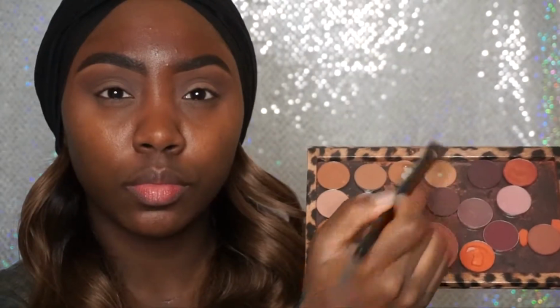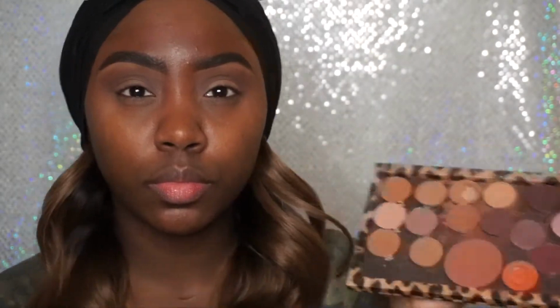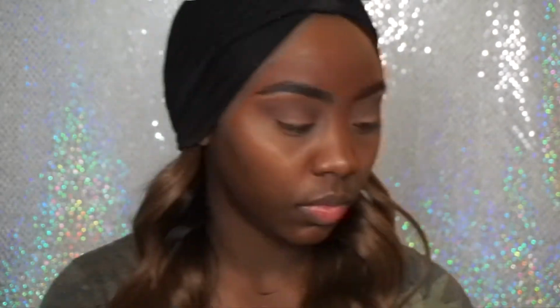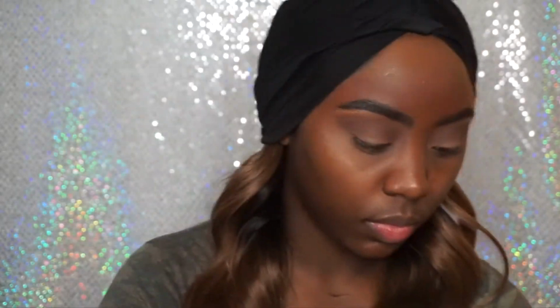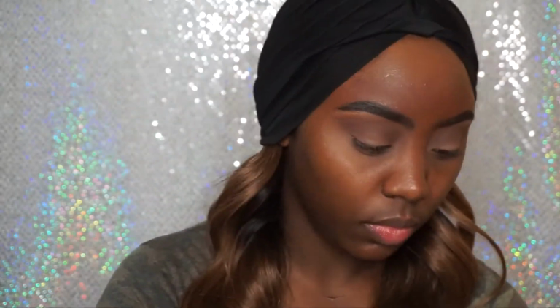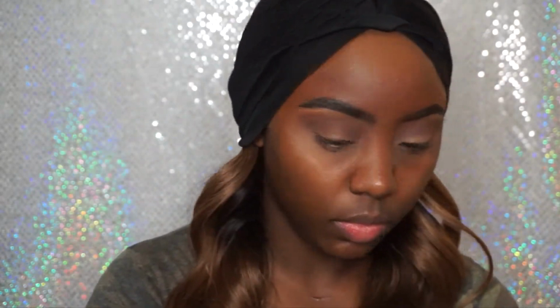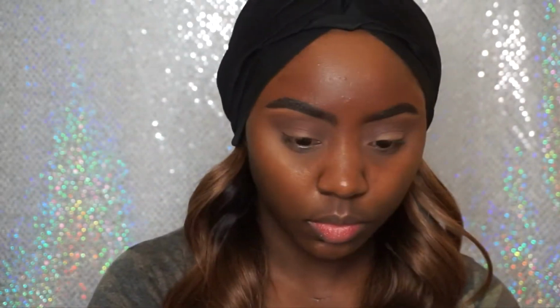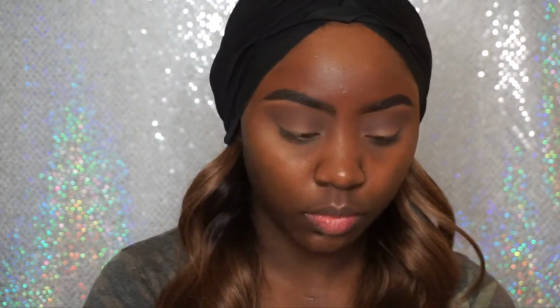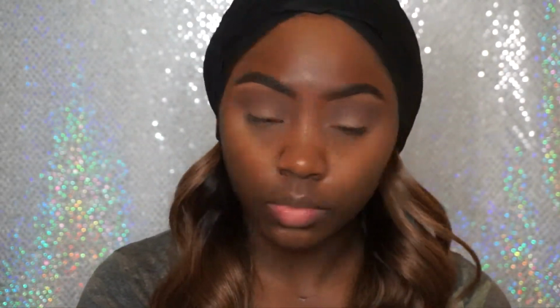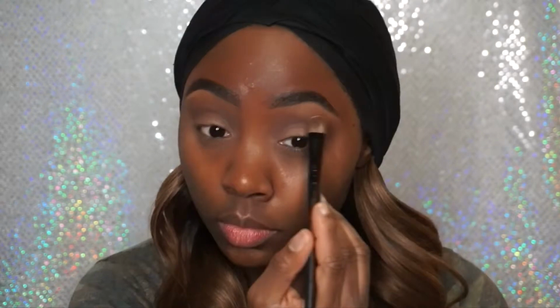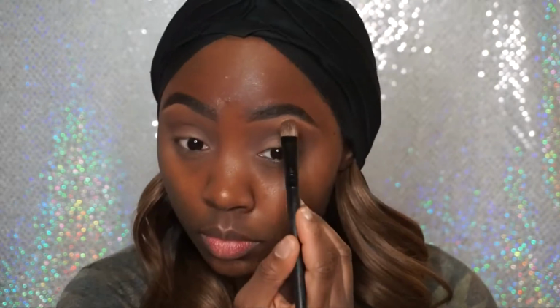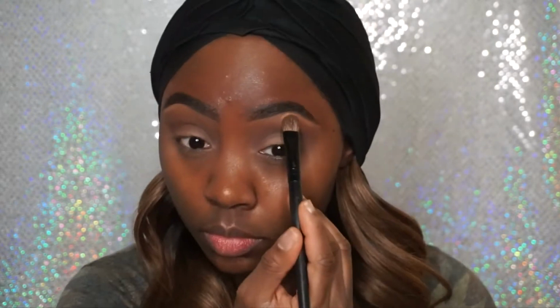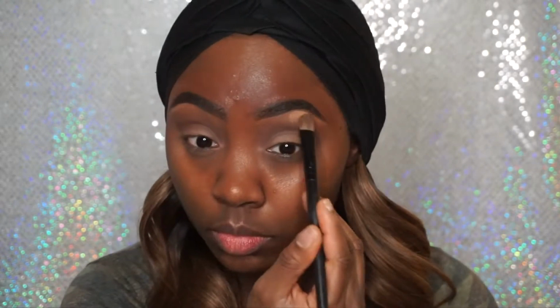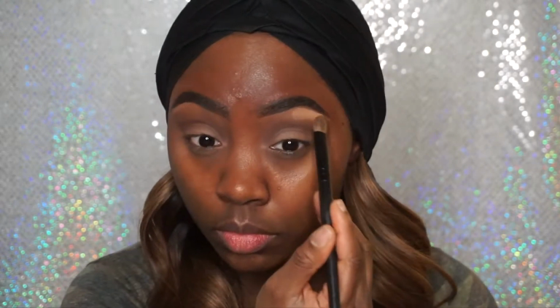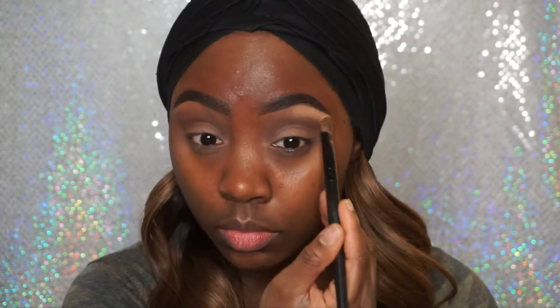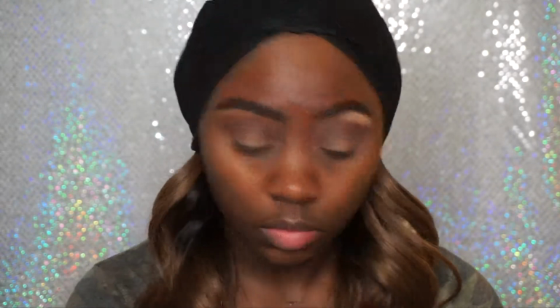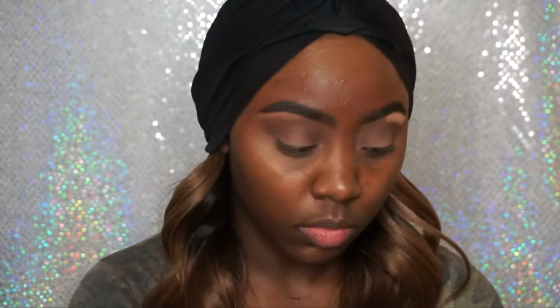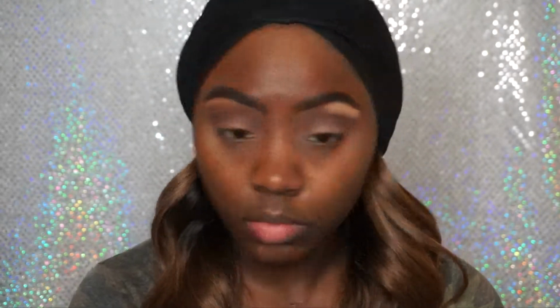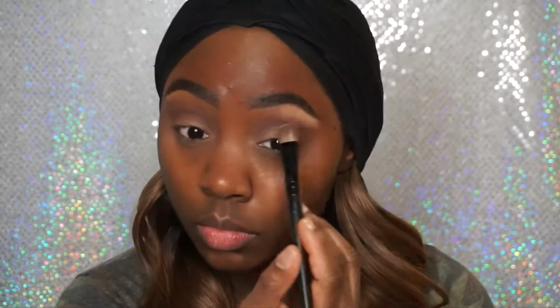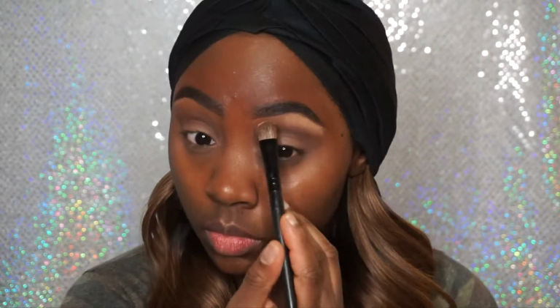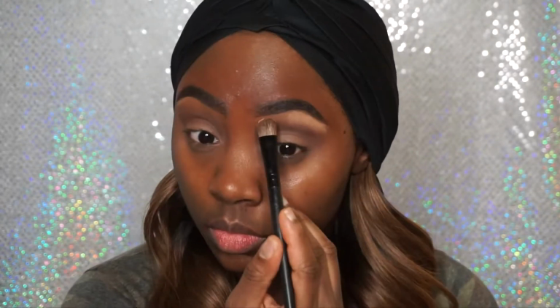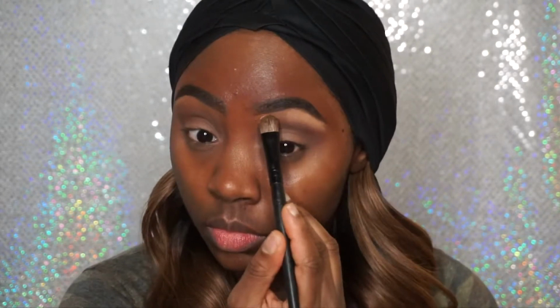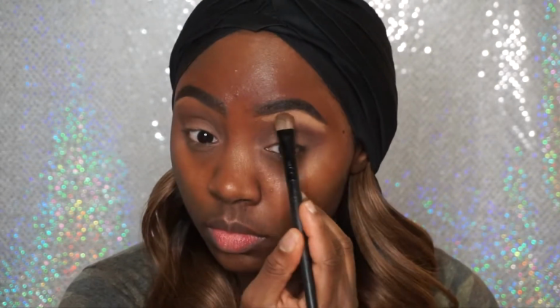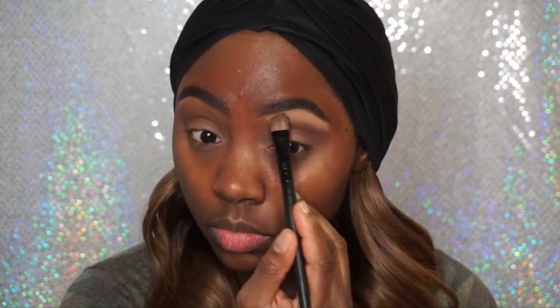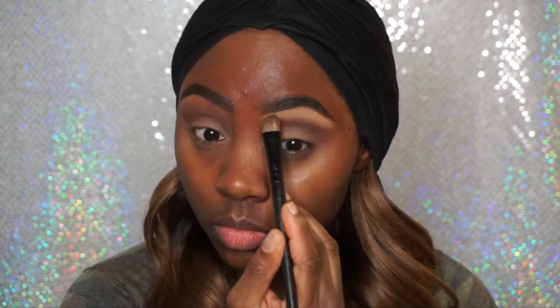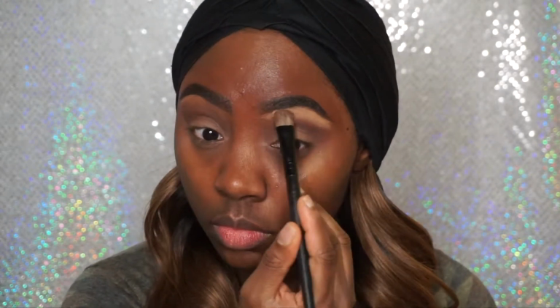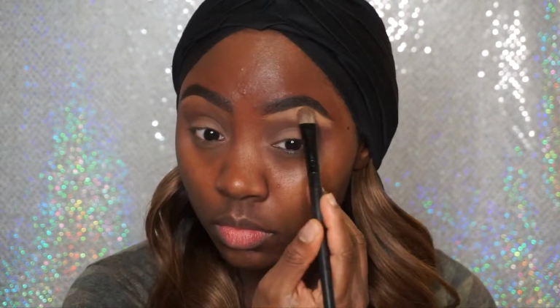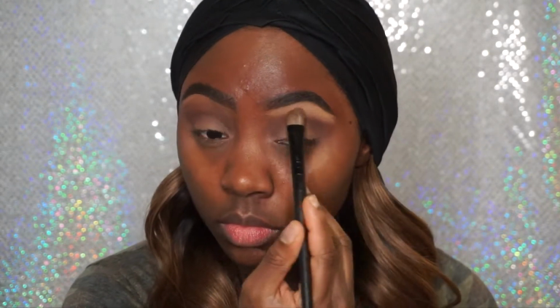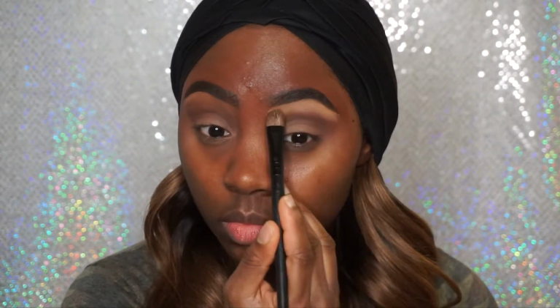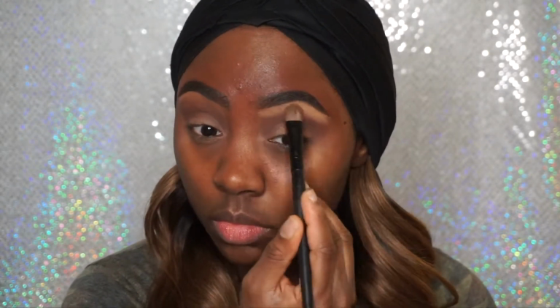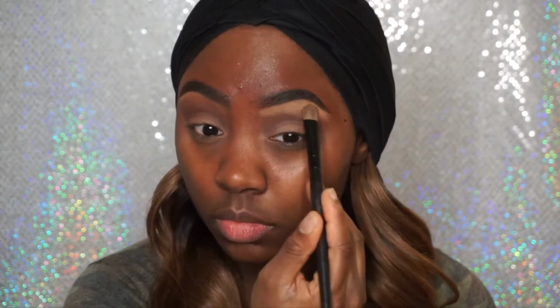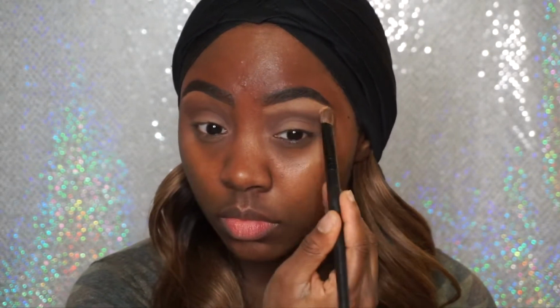So now I'm going to take my Blame It On Midnight Eyeshadow by NYX and I'm going to place this on my brow bone, and I'm just going to use this as my highlight color.